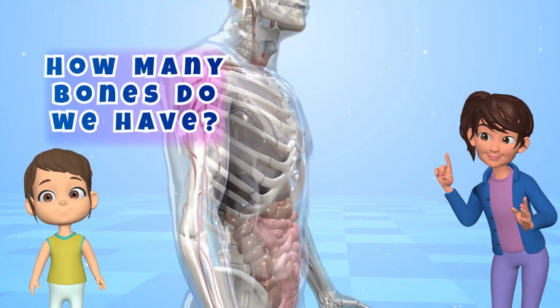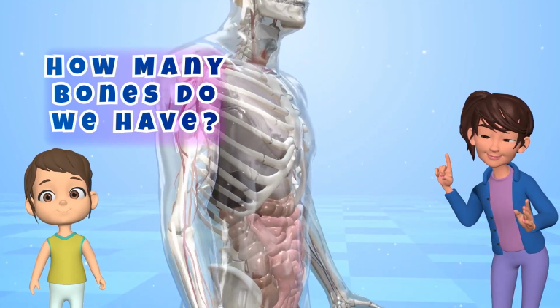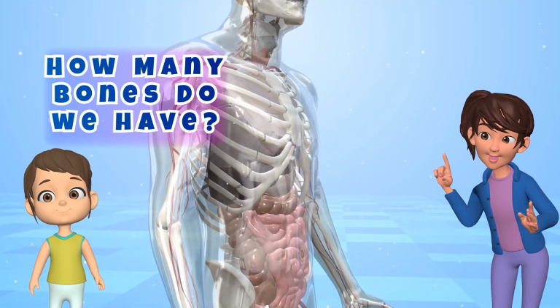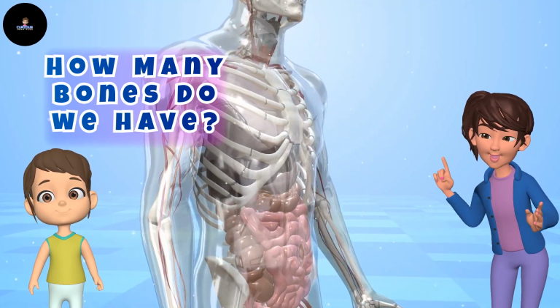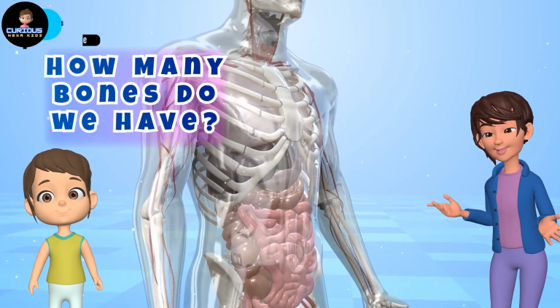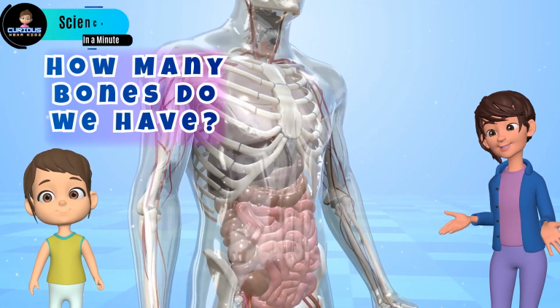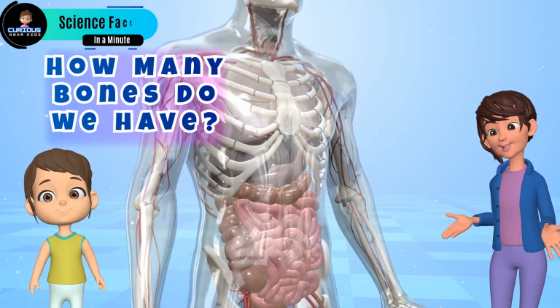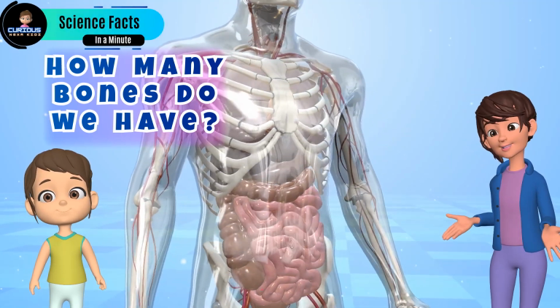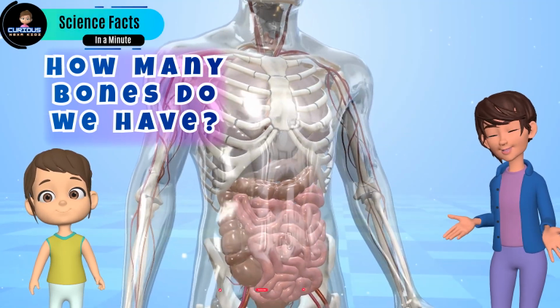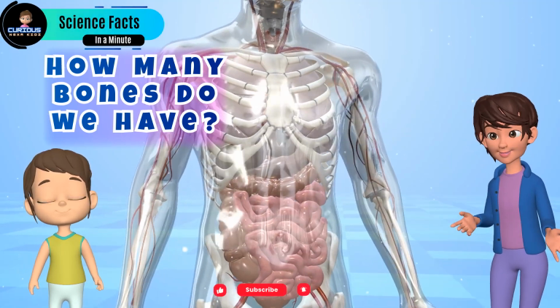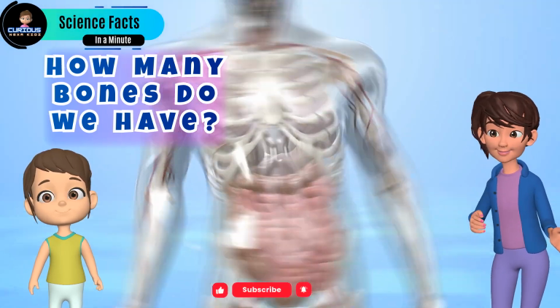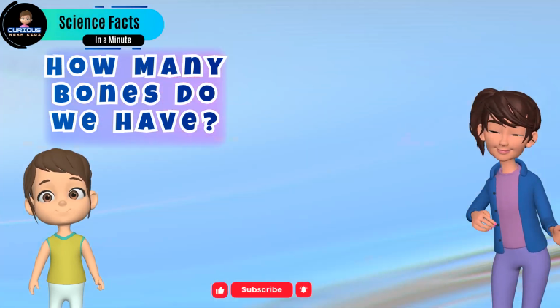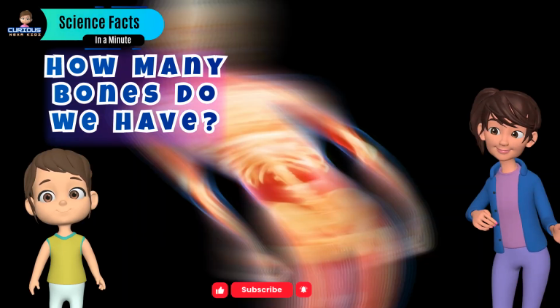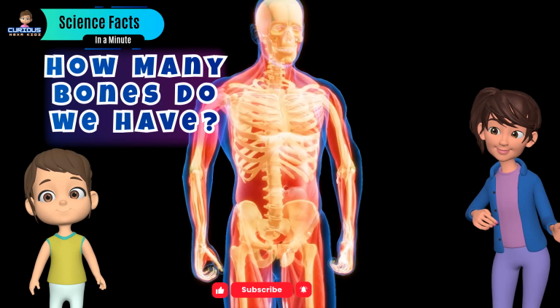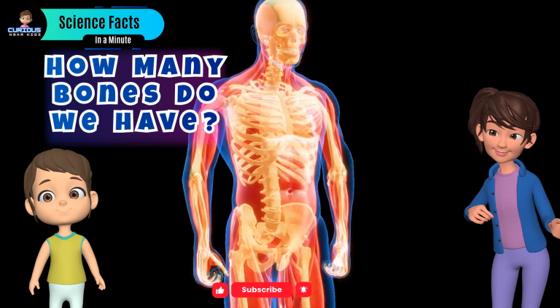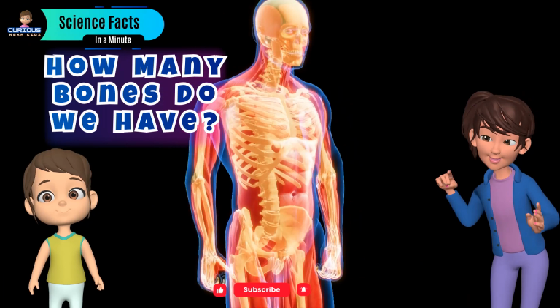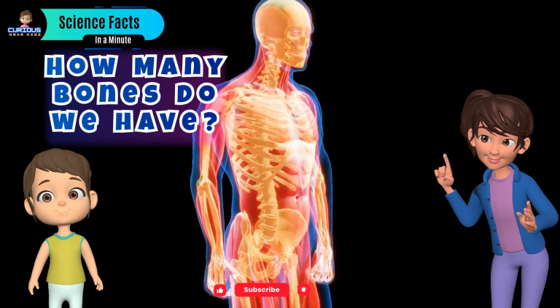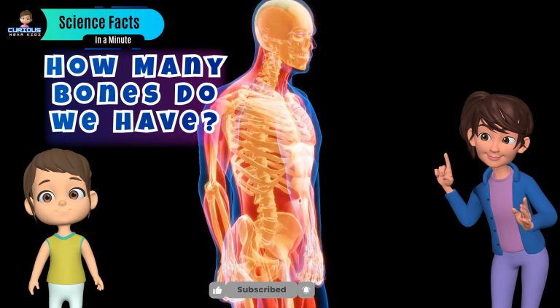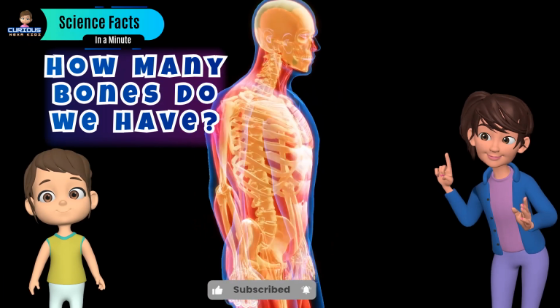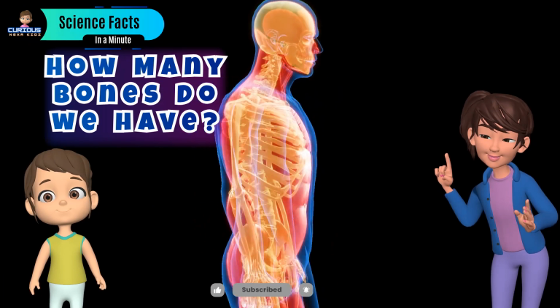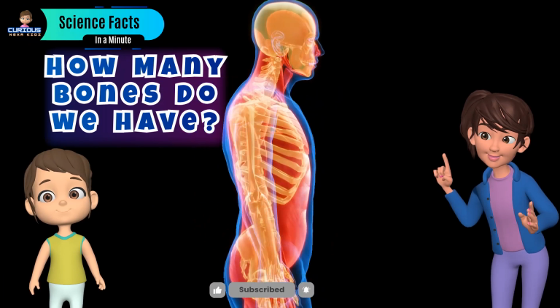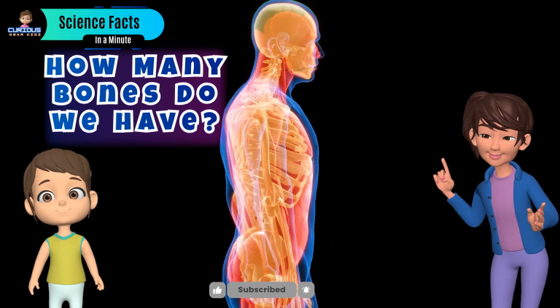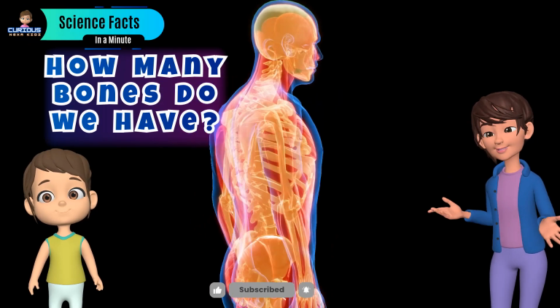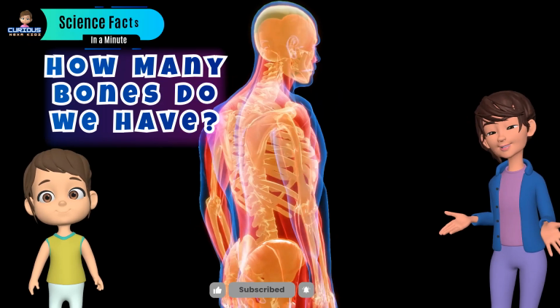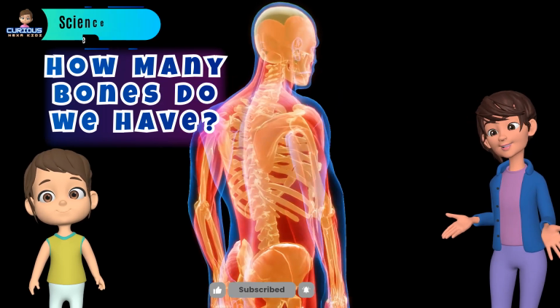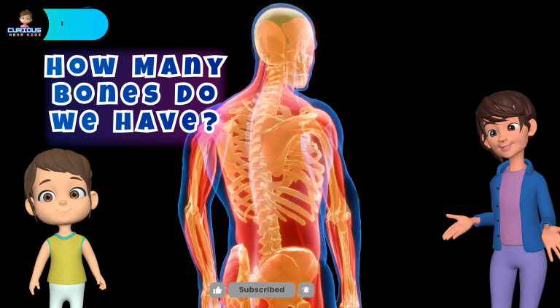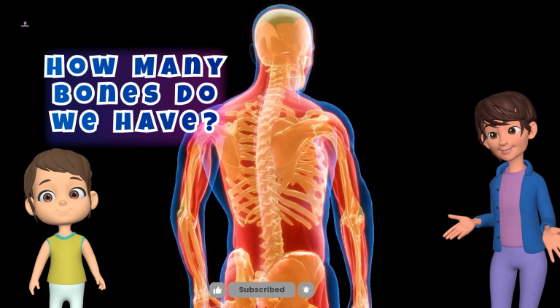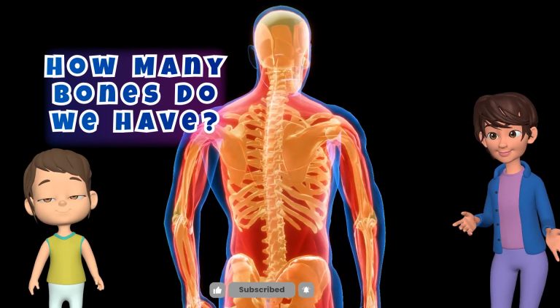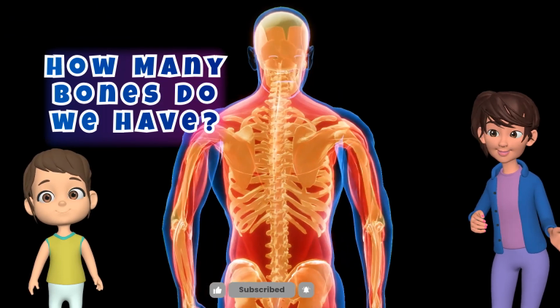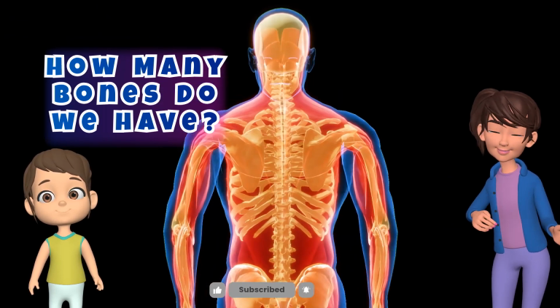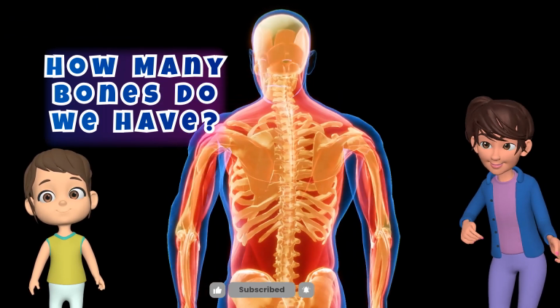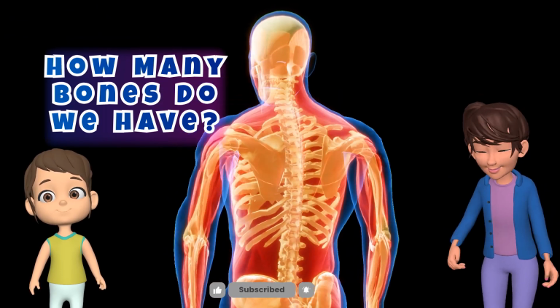These bones give your body structure, help you move, and protect your important organs like your heart and brain.